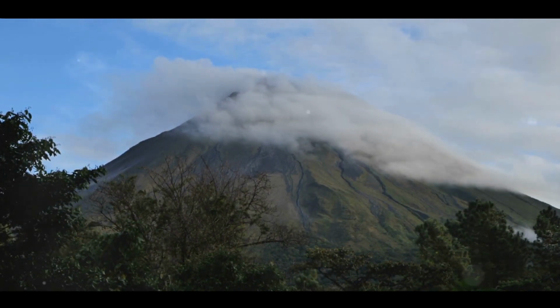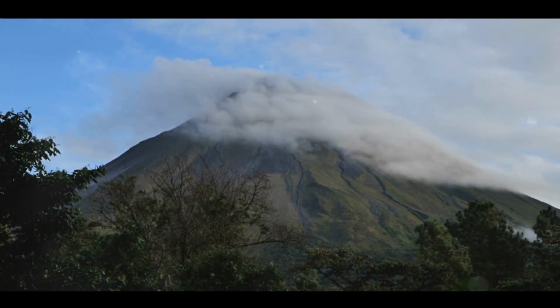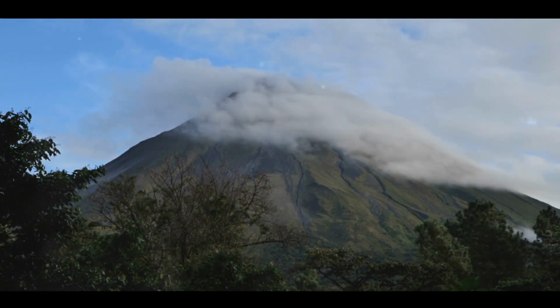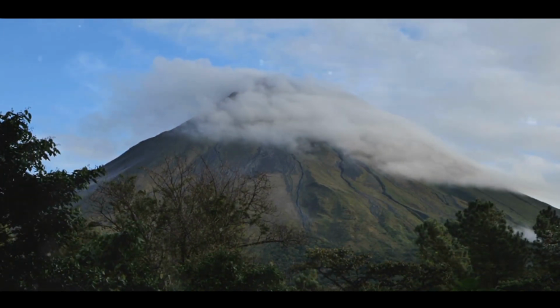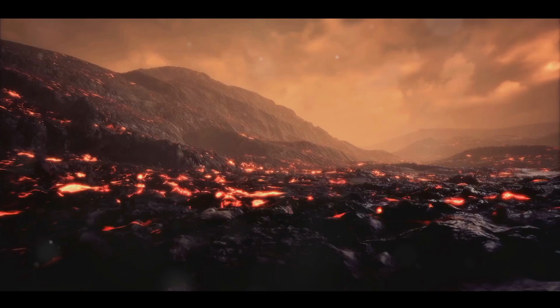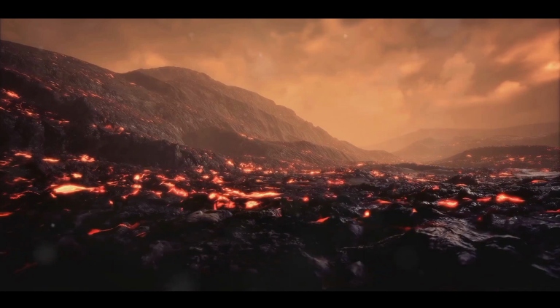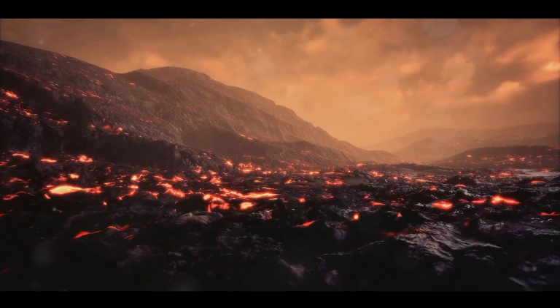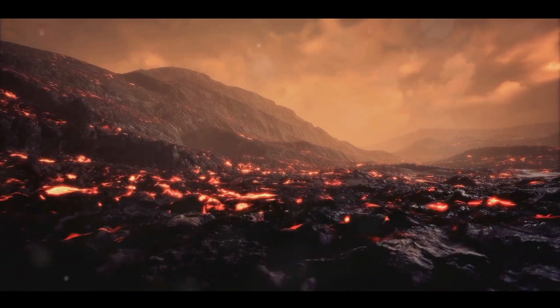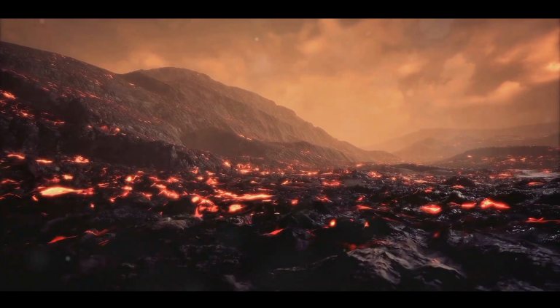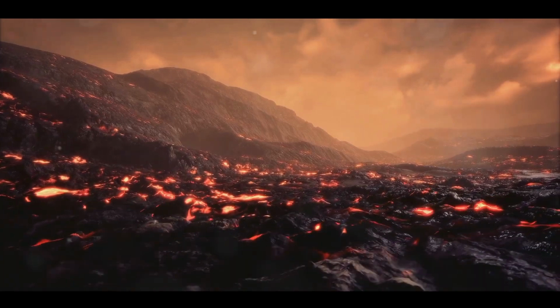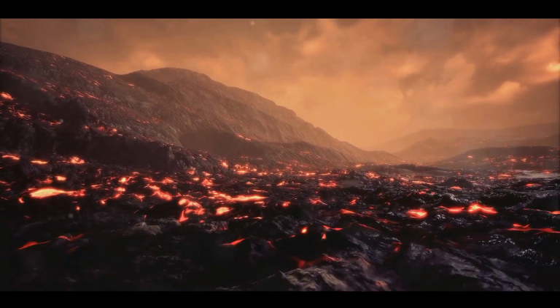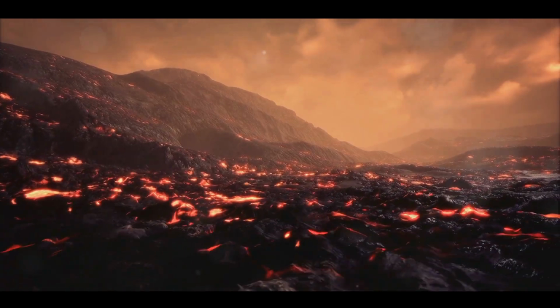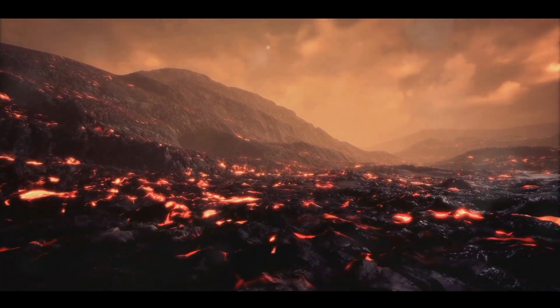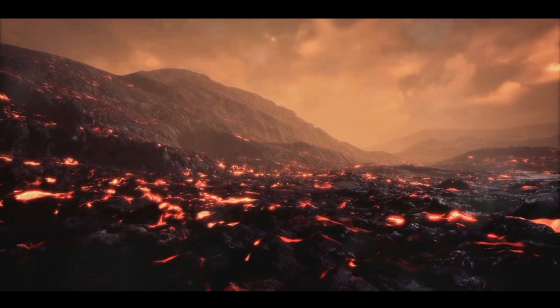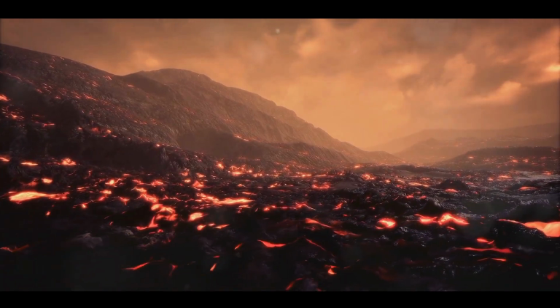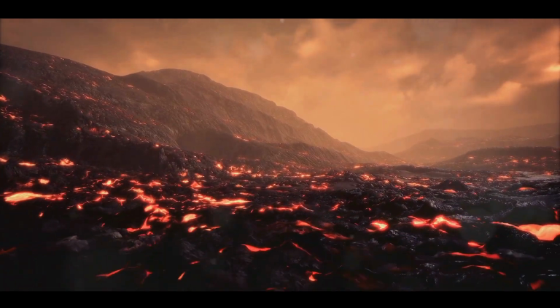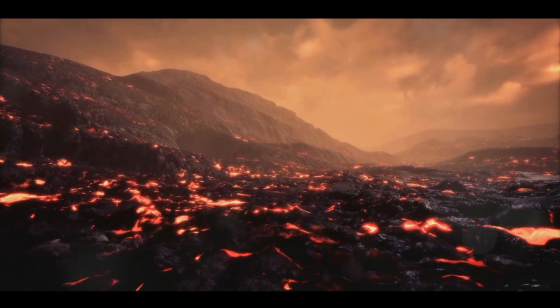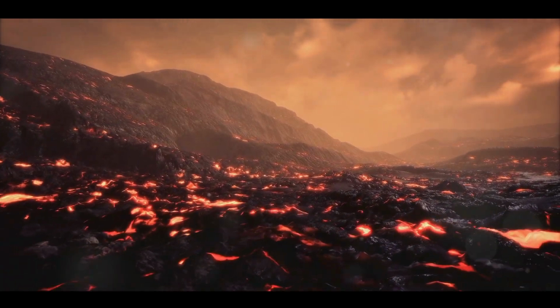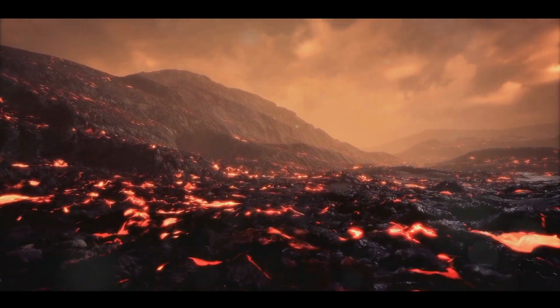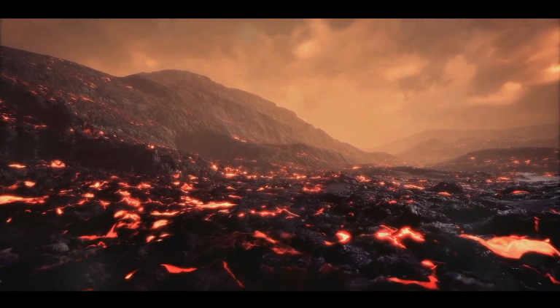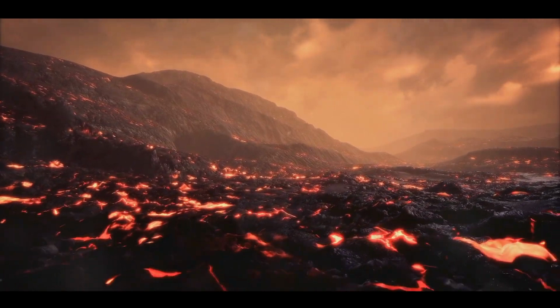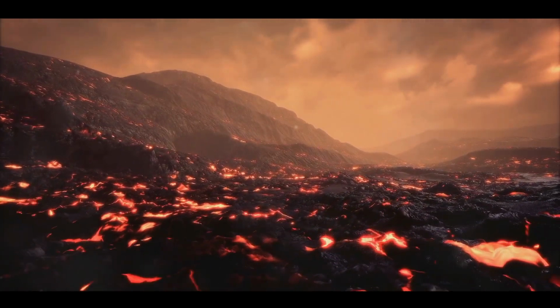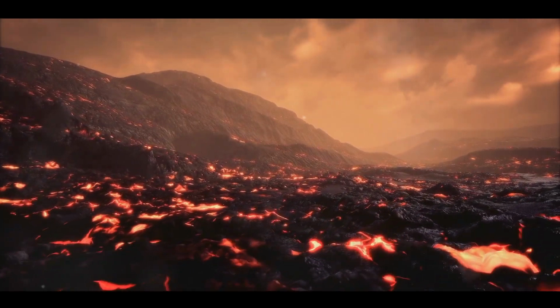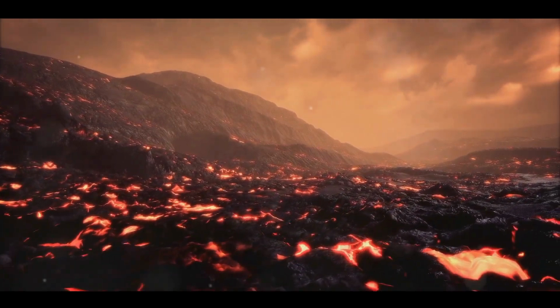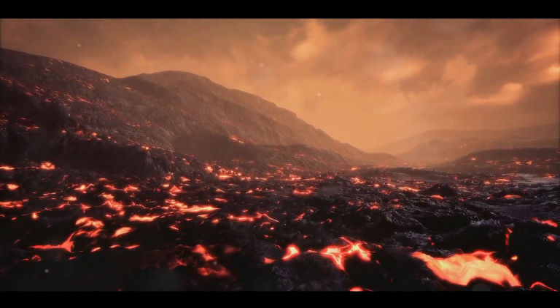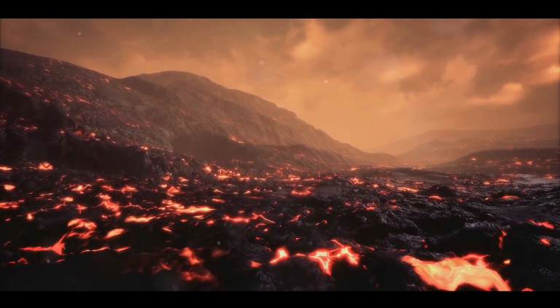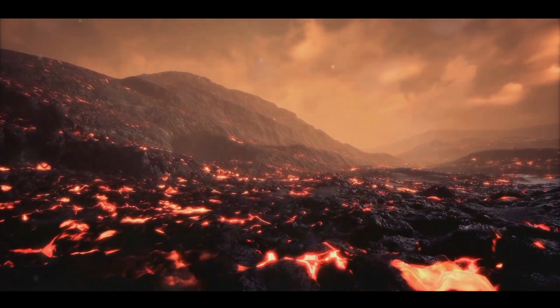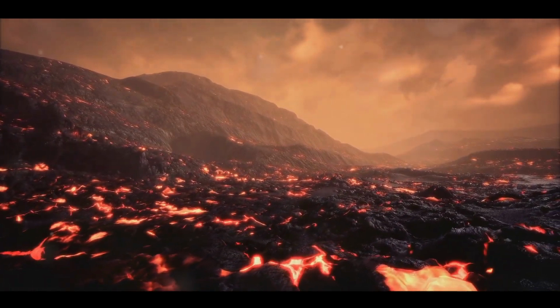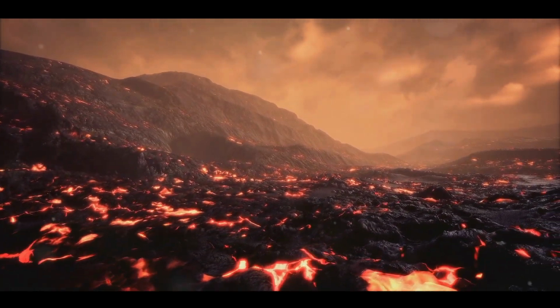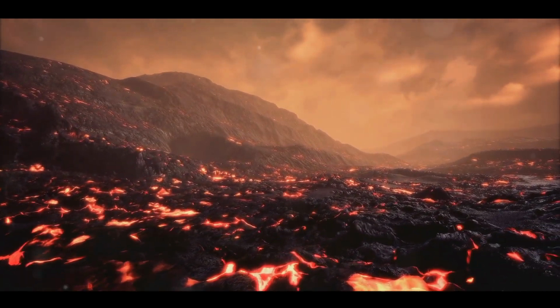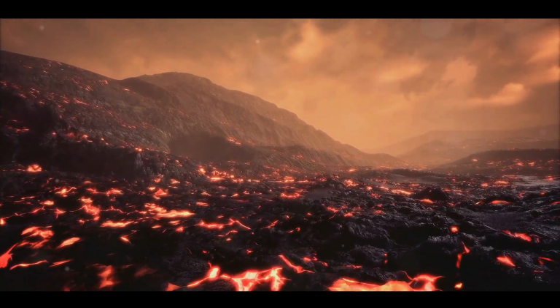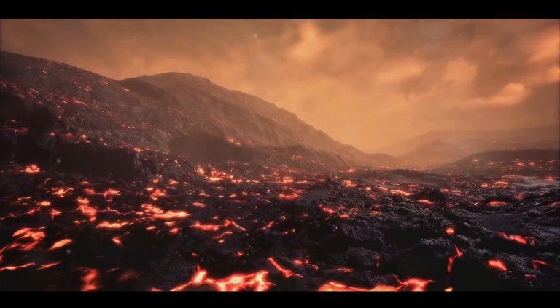Volcanoes, therefore, are not just geological wonders. They are cultural touchstones and tourist magnets, offering us a window into the Earth's dynamic processes.